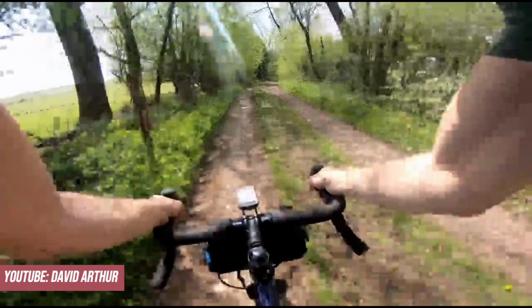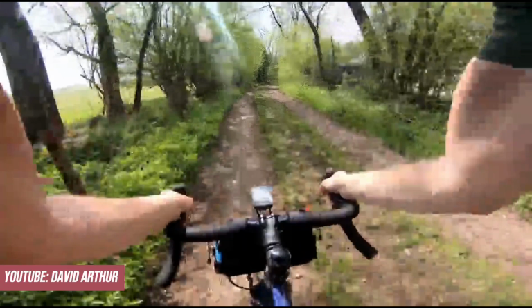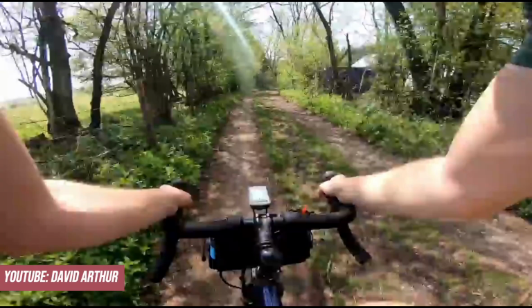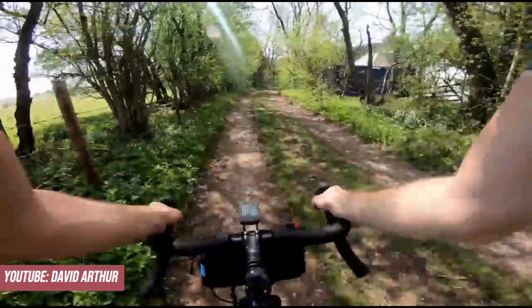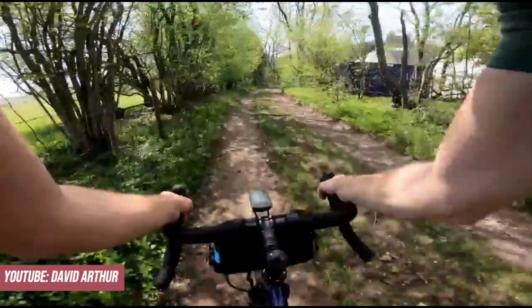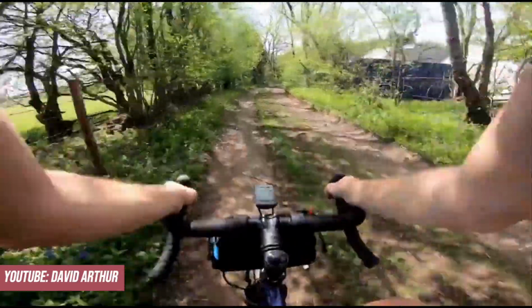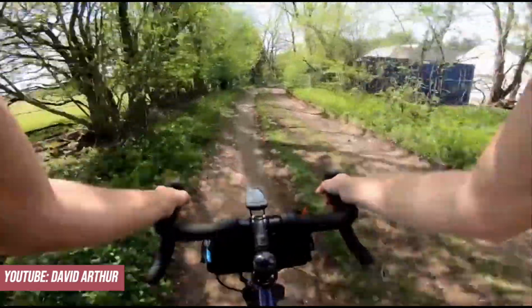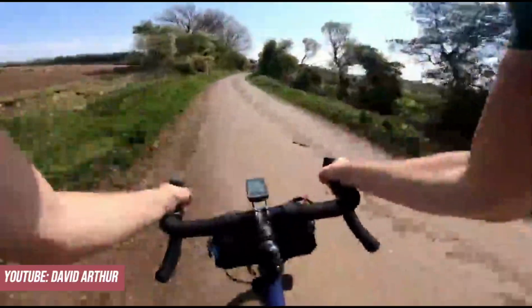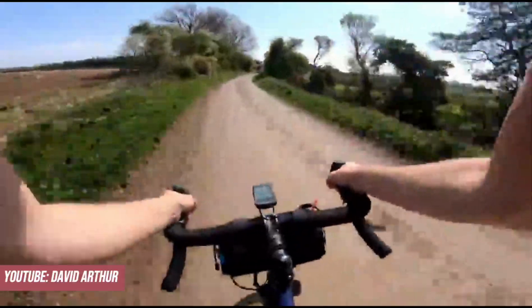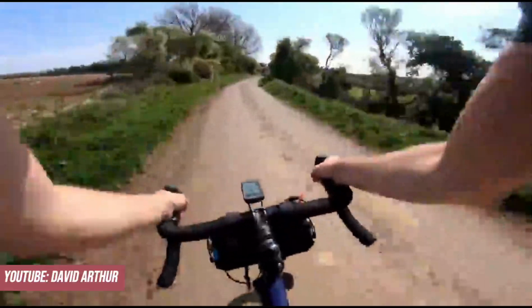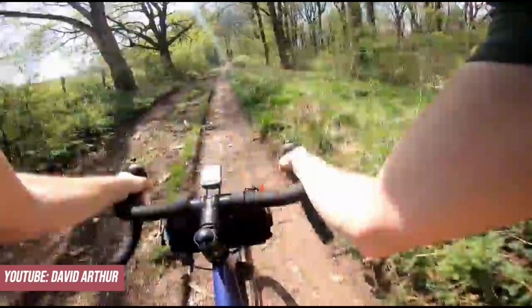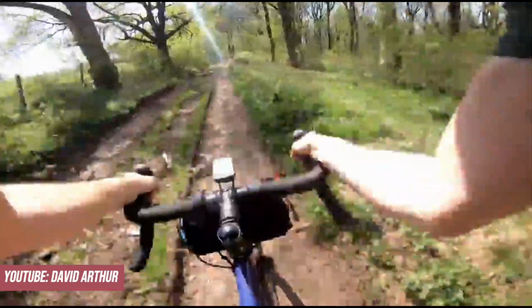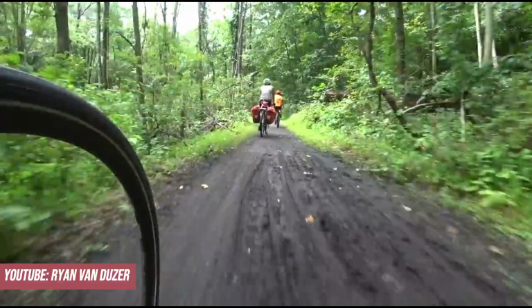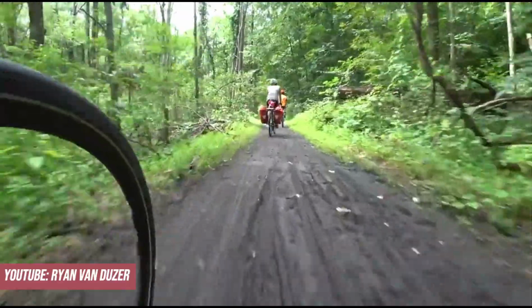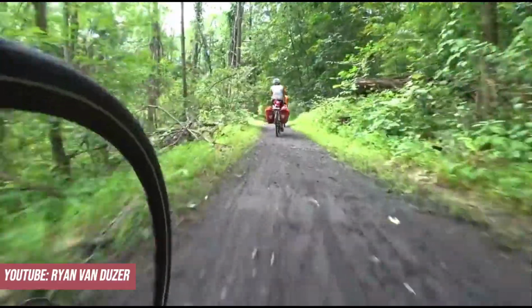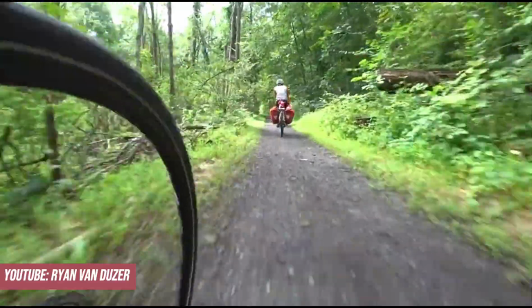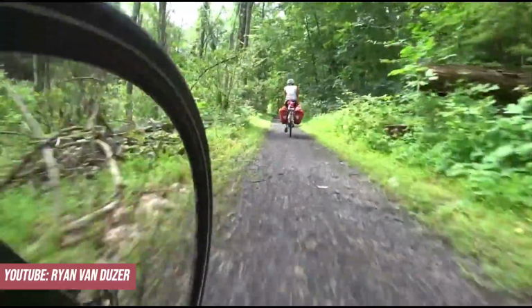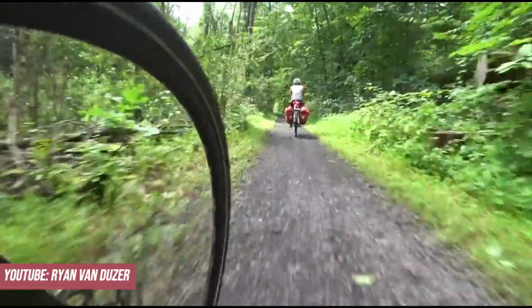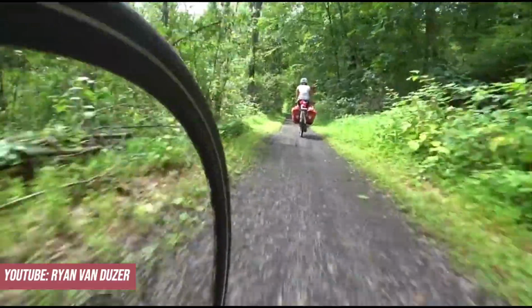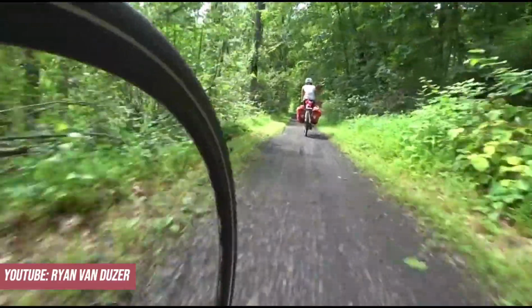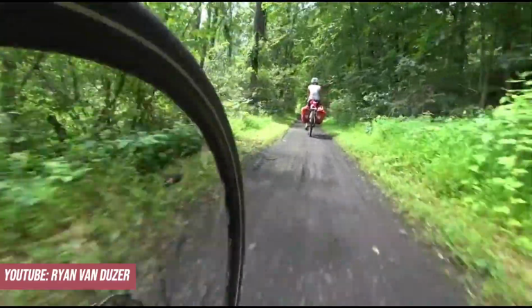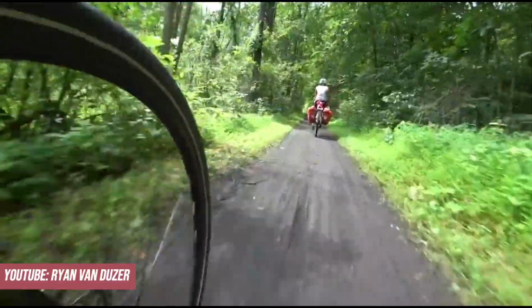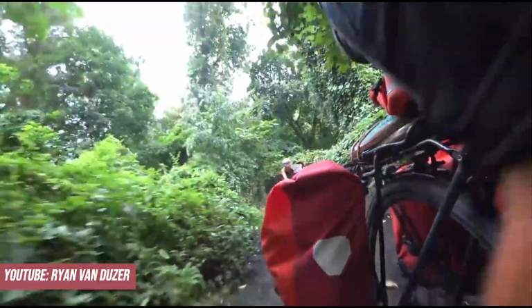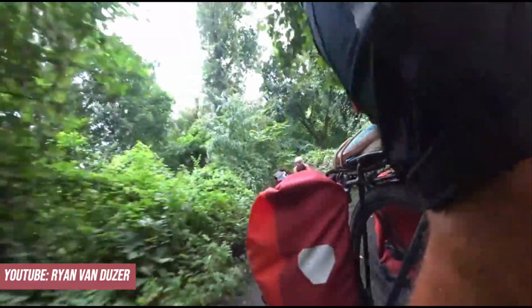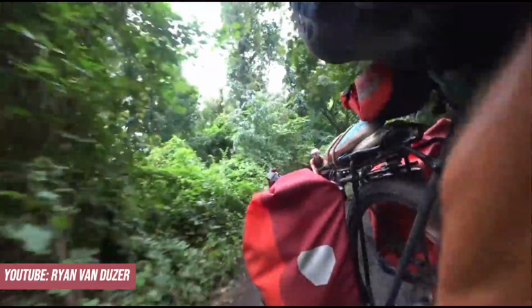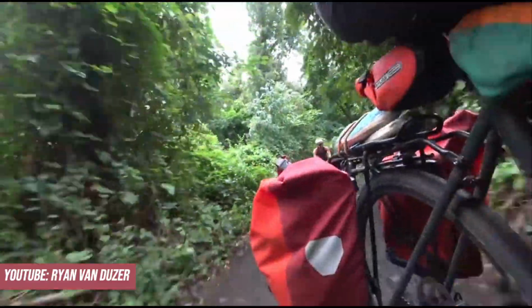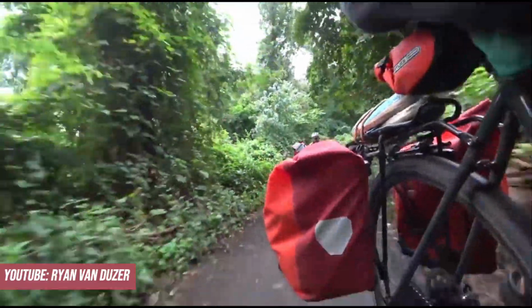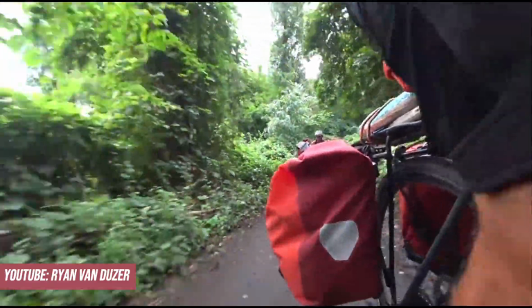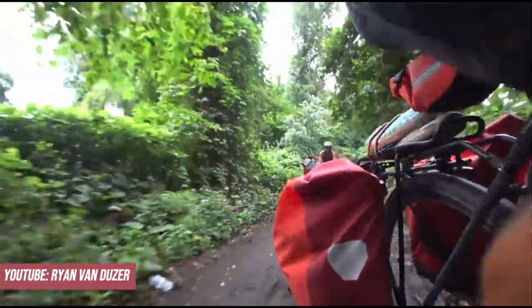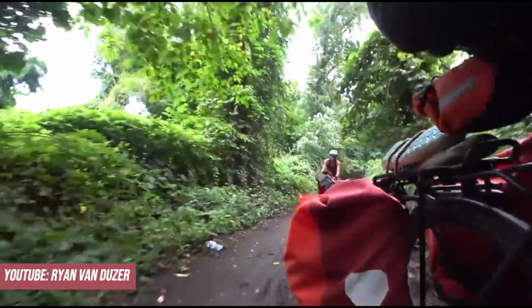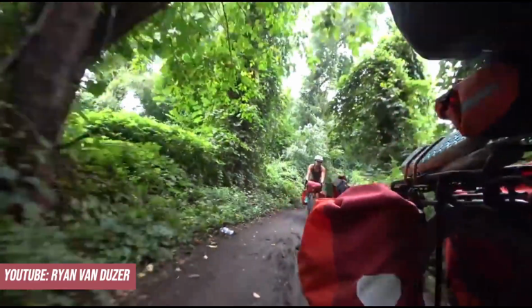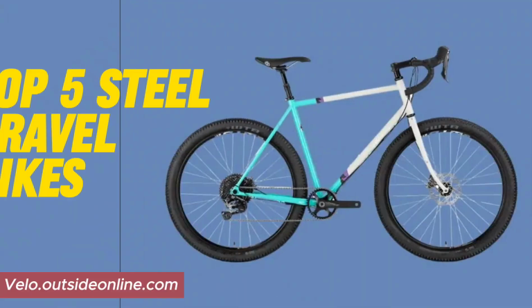But it's the riding quality that truly distinguishes steel frames, providing a comforting springiness over bumpy terrains, ideal for long-distance off-road escapades.